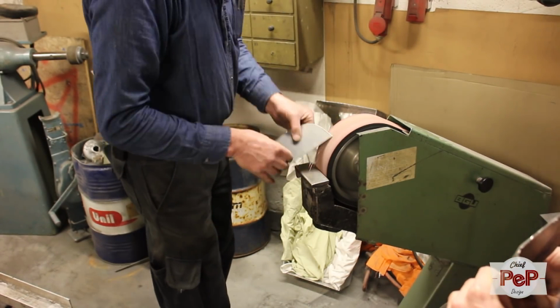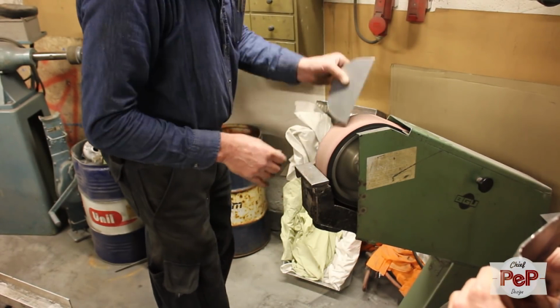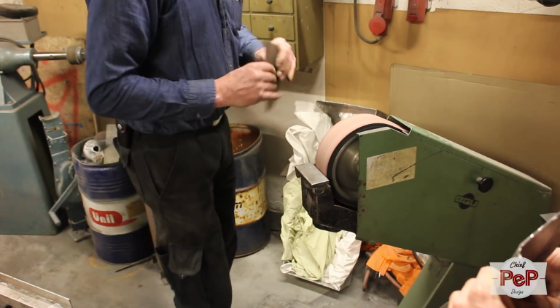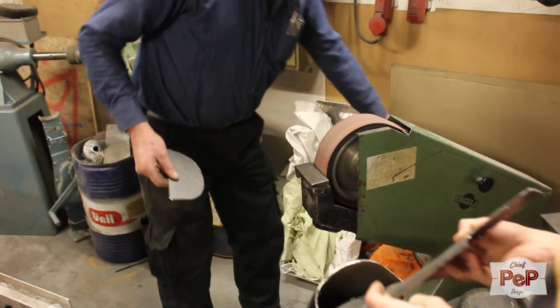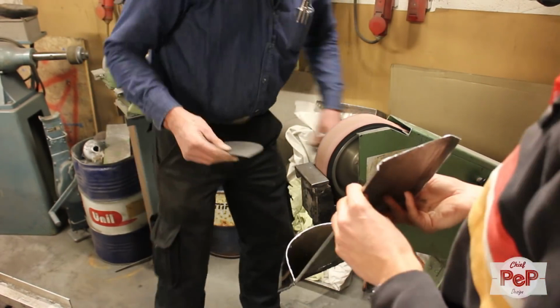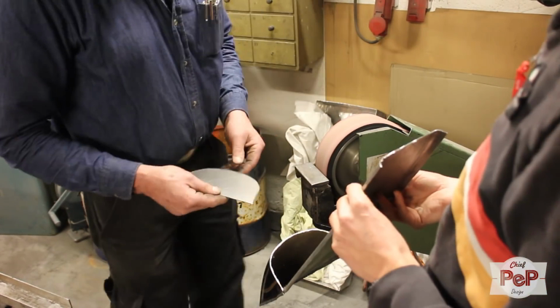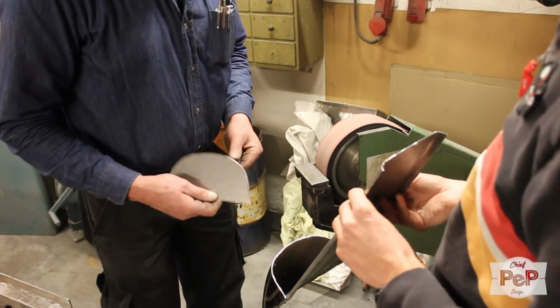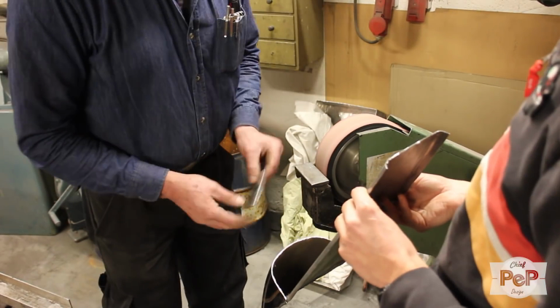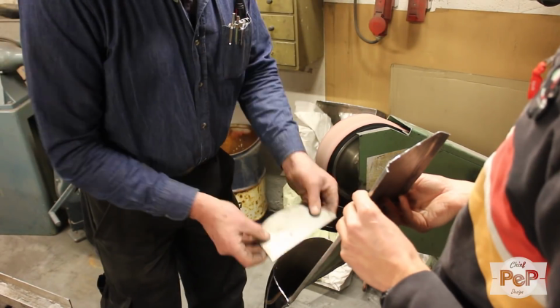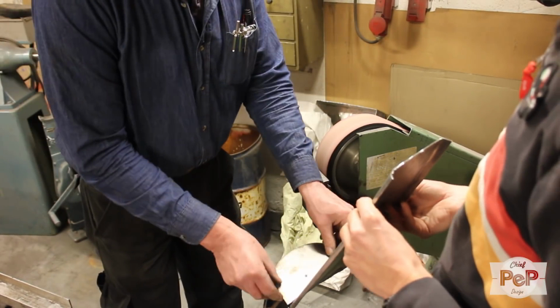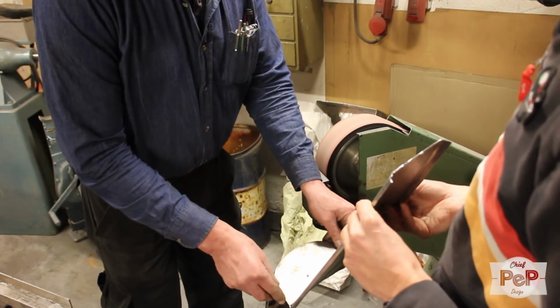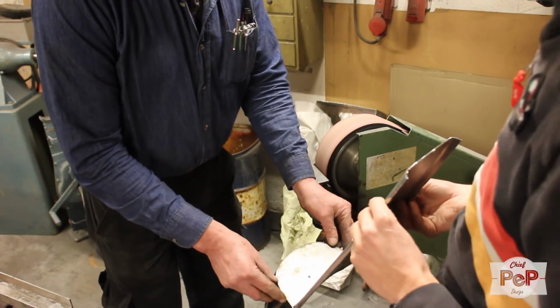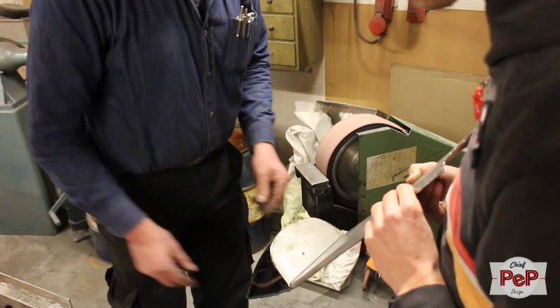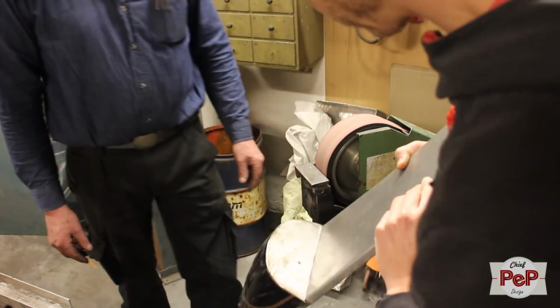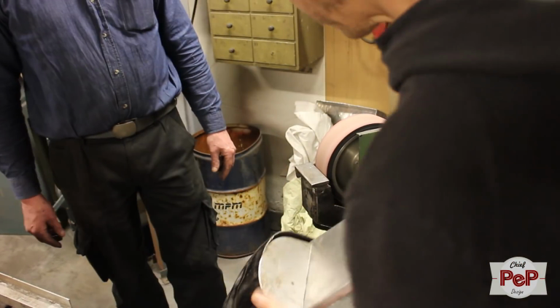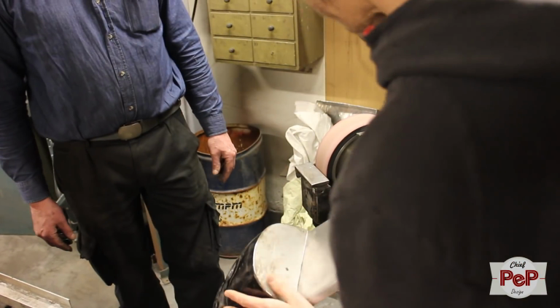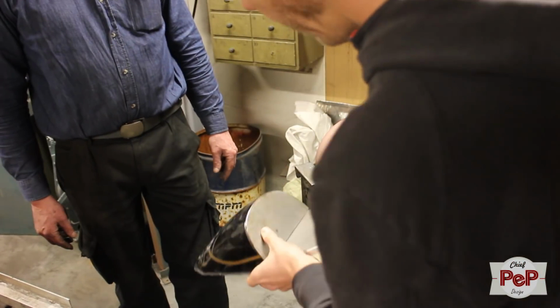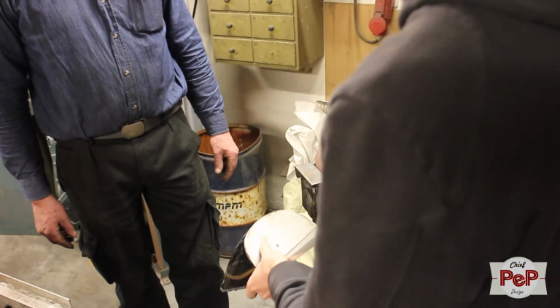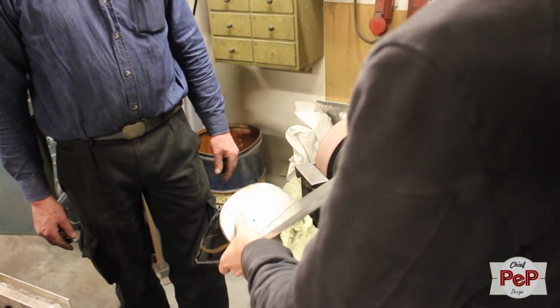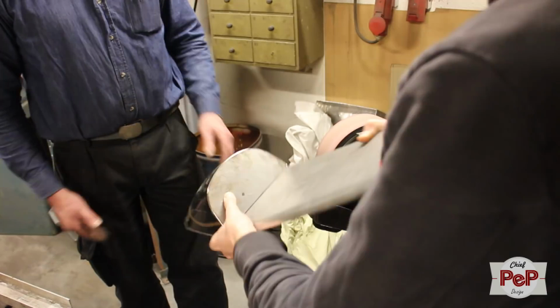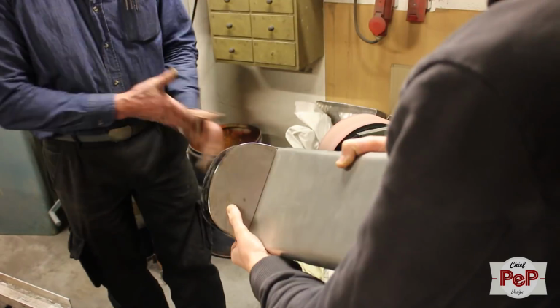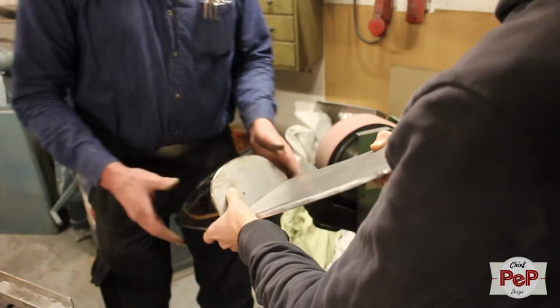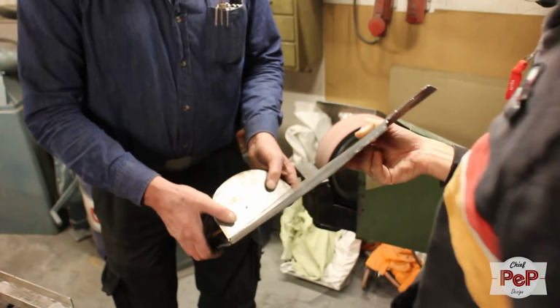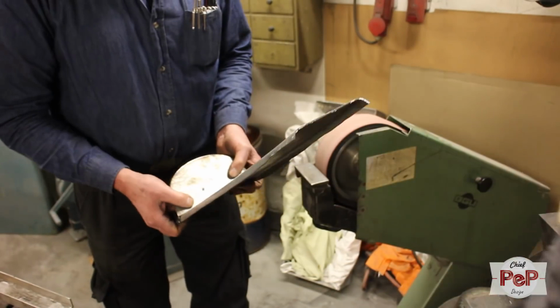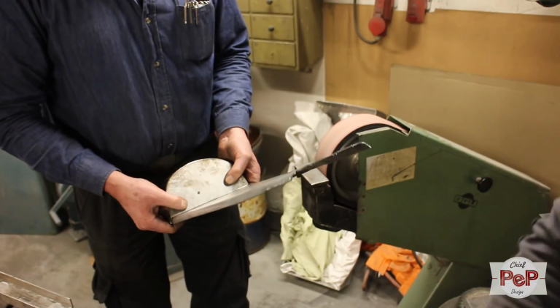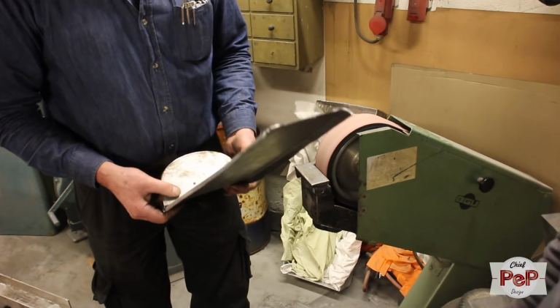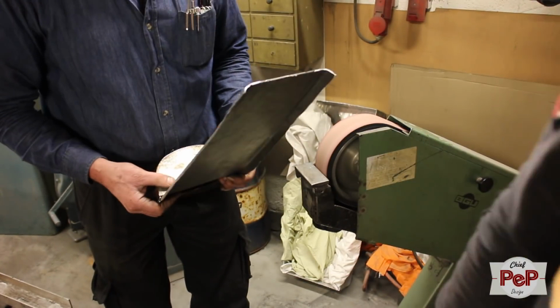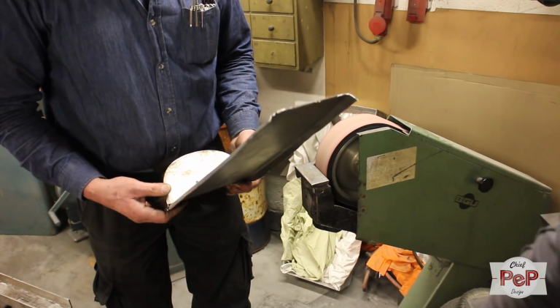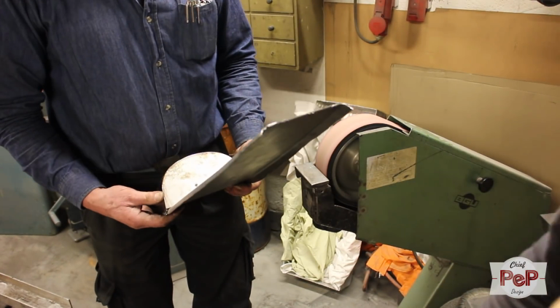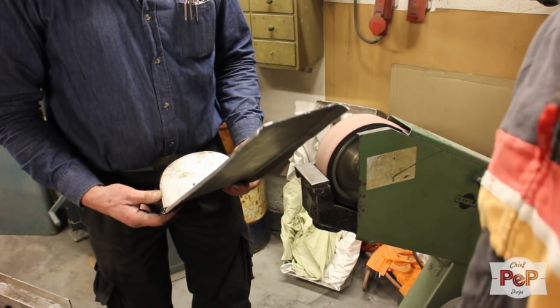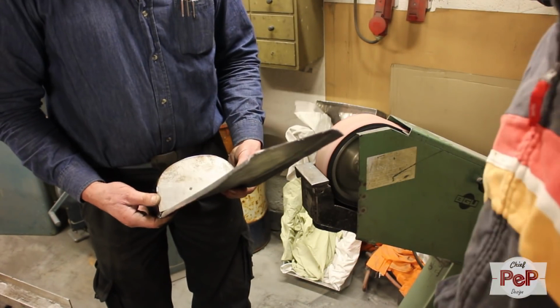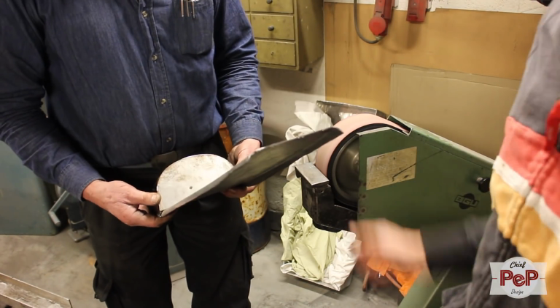The saddle will be upholstered. Against this rear part there also will be a part of the seat.